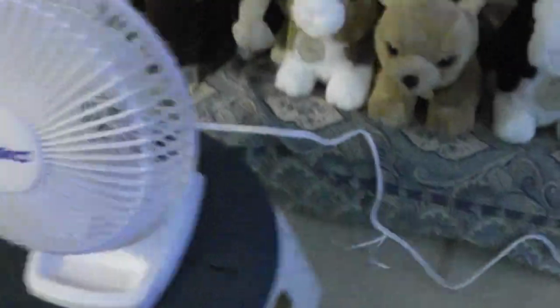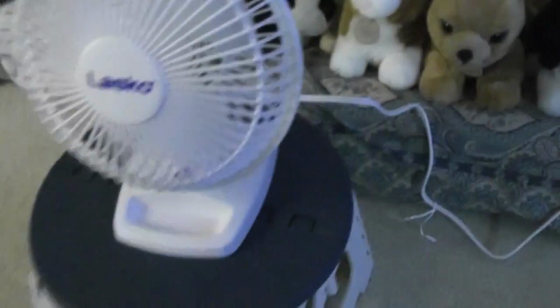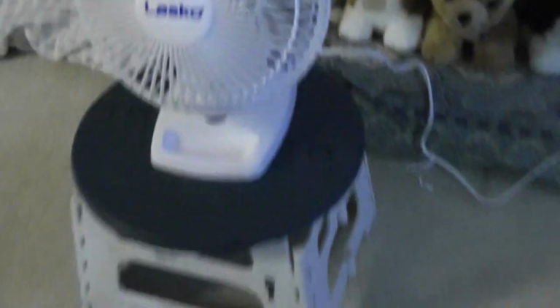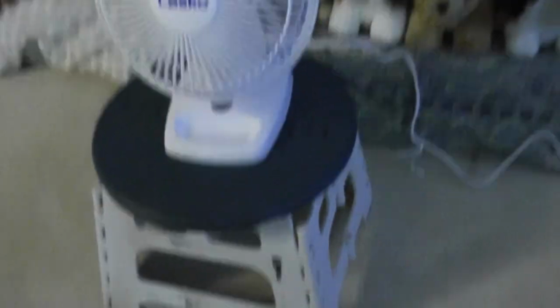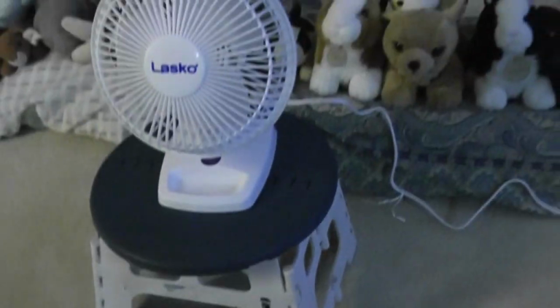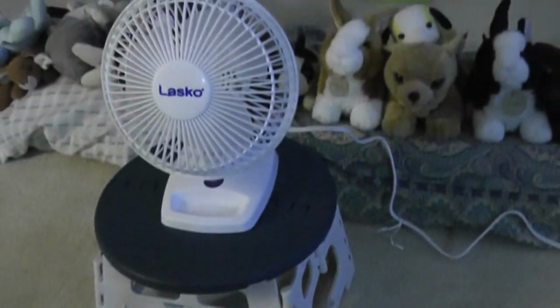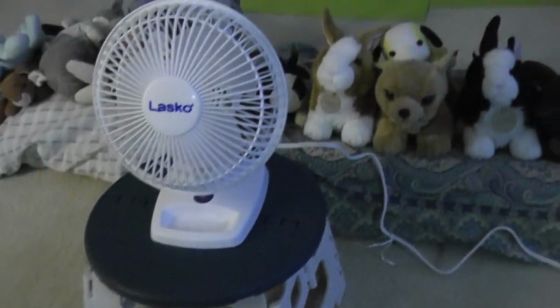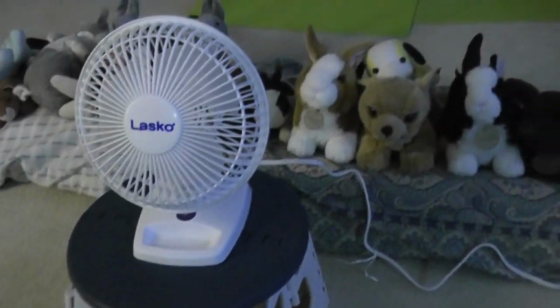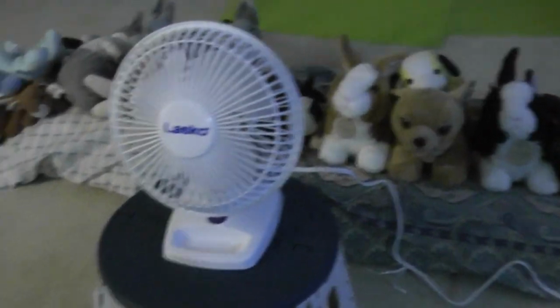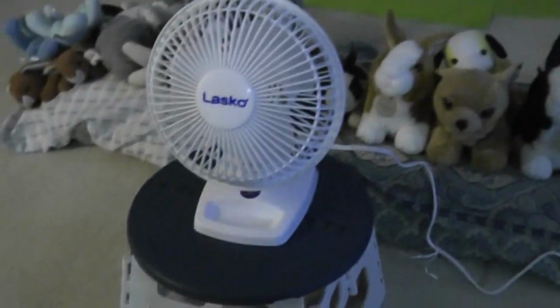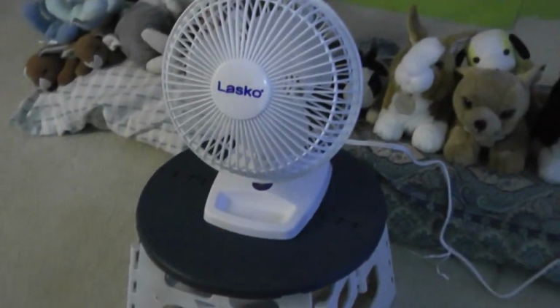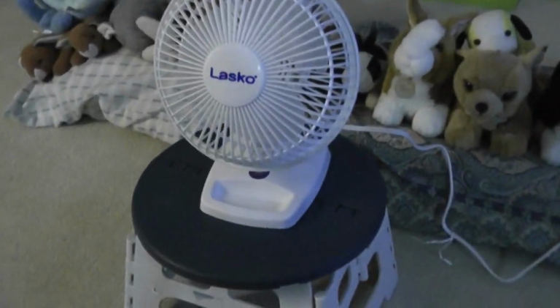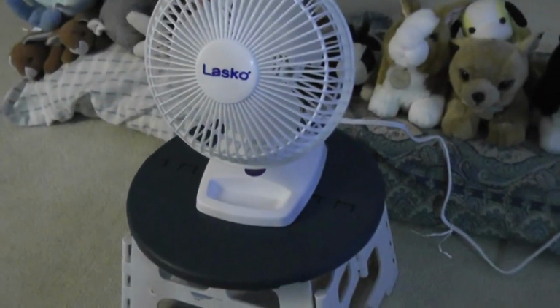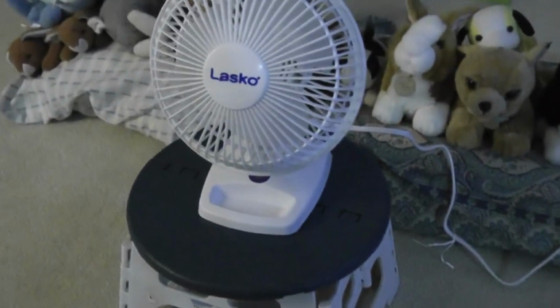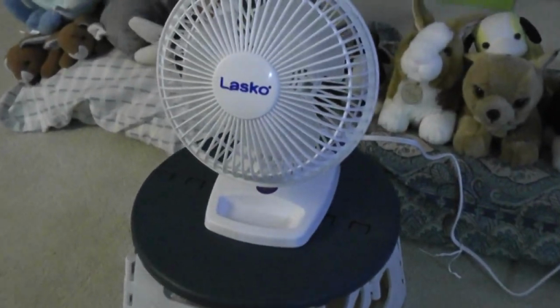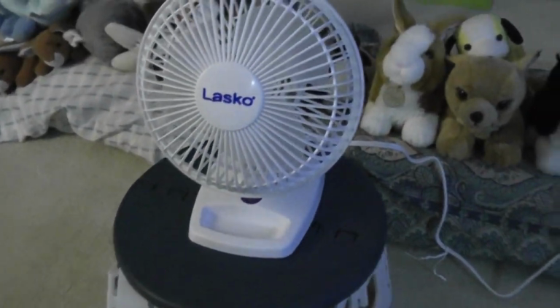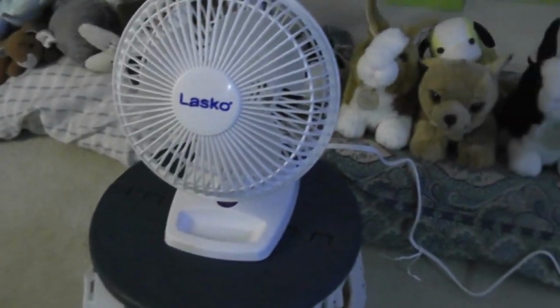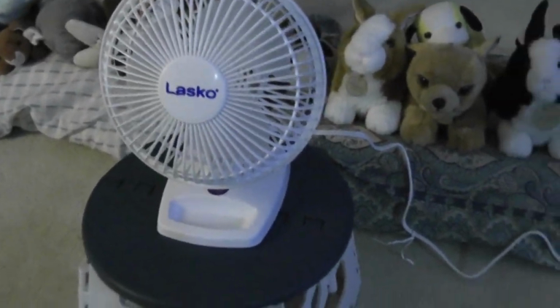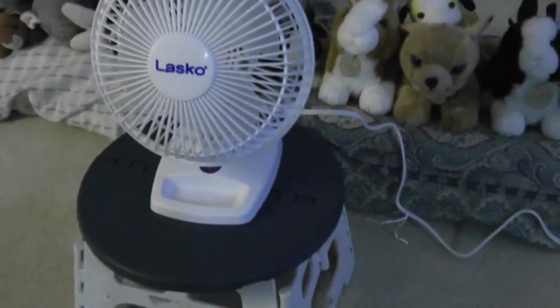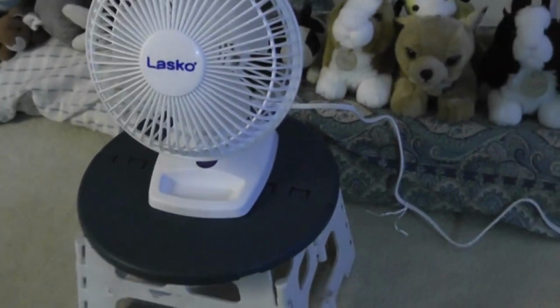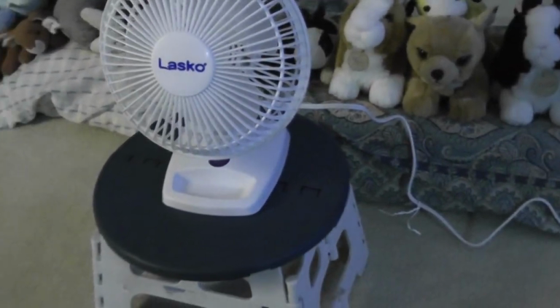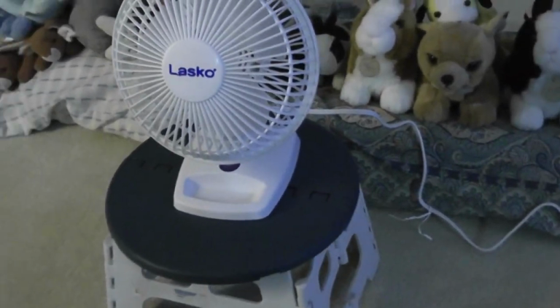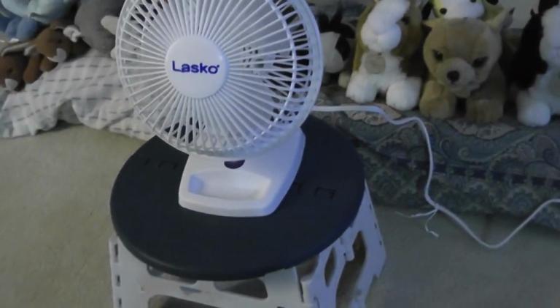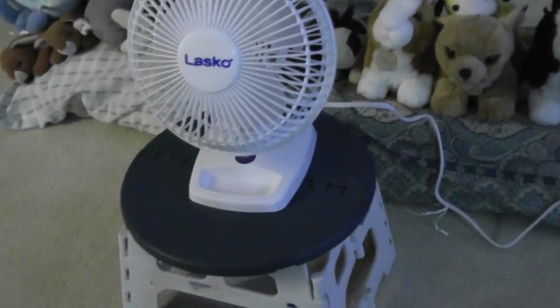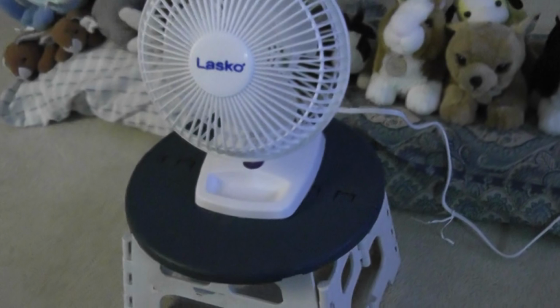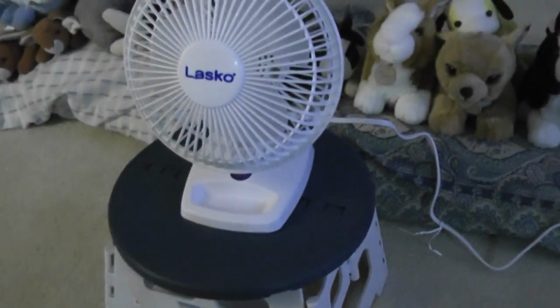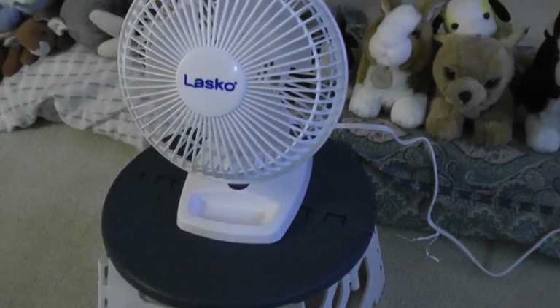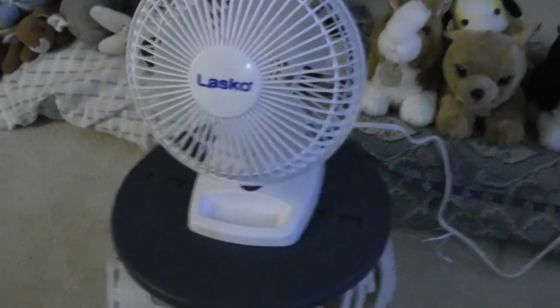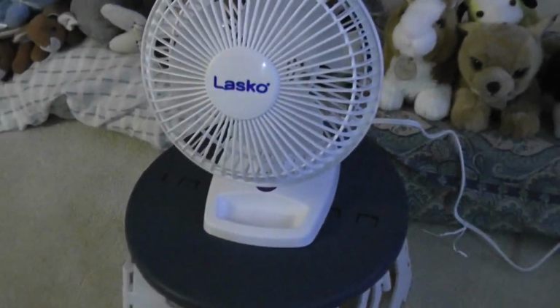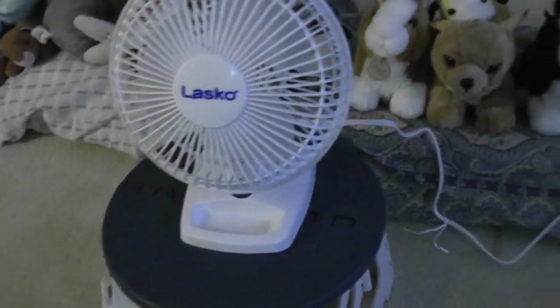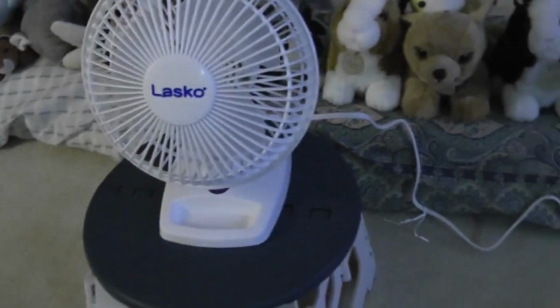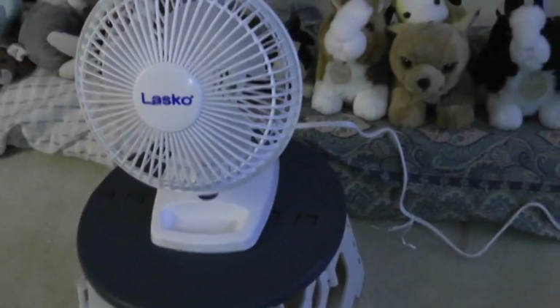Okay, now you've seen my new fan that I have now. Goodbye.